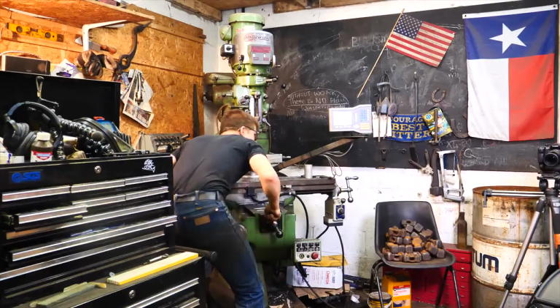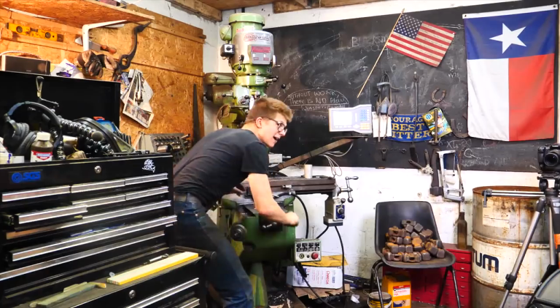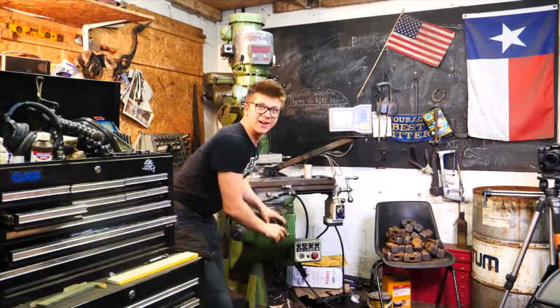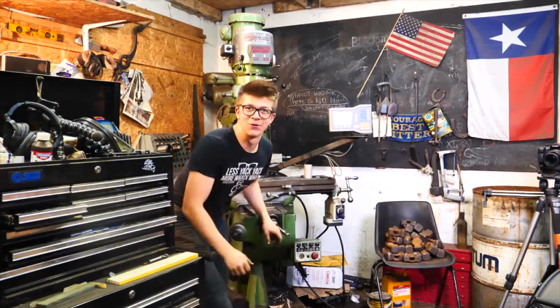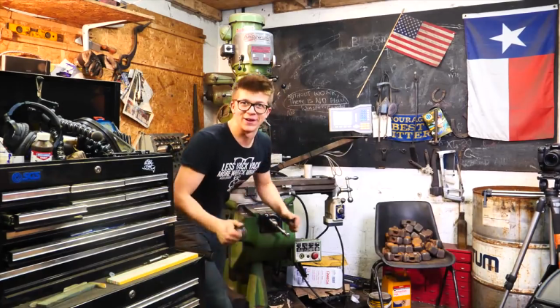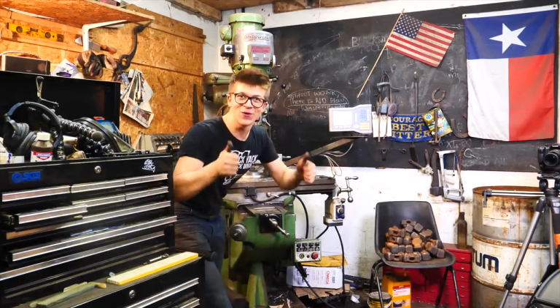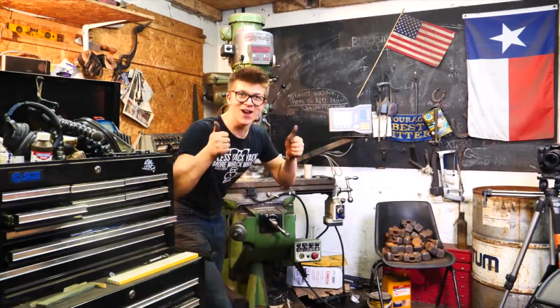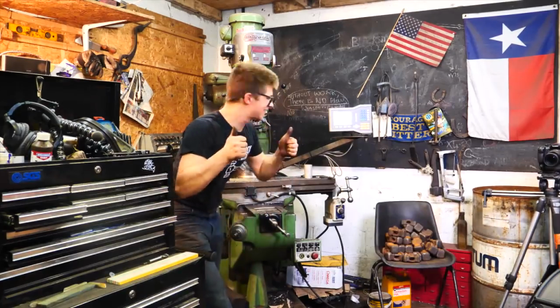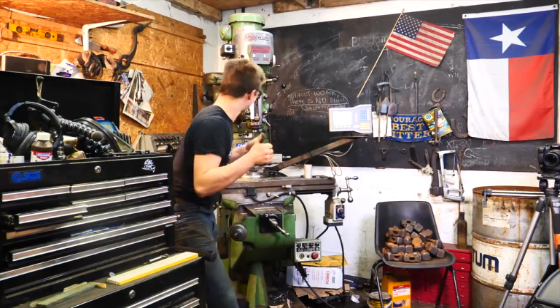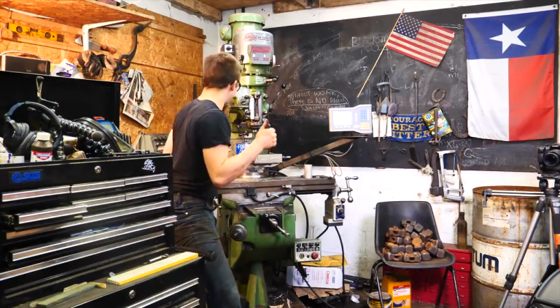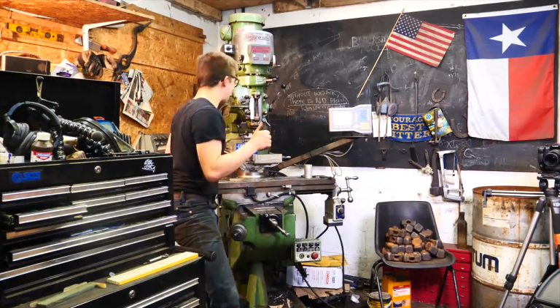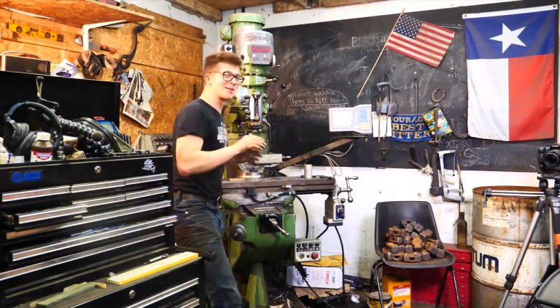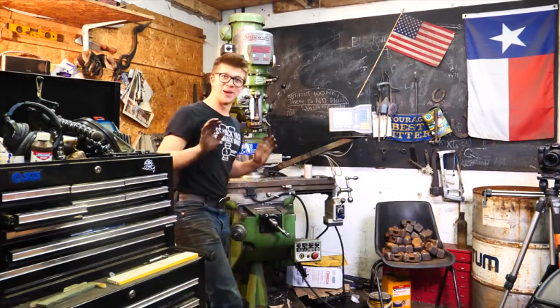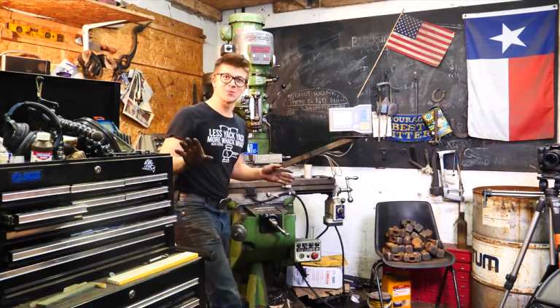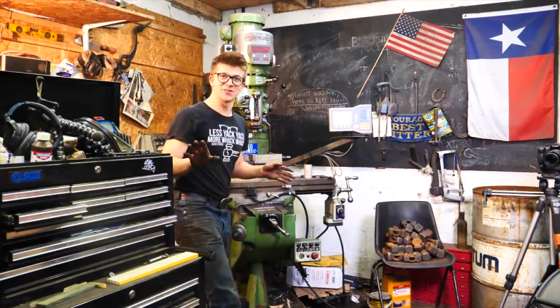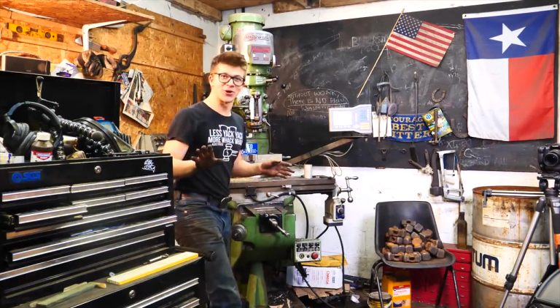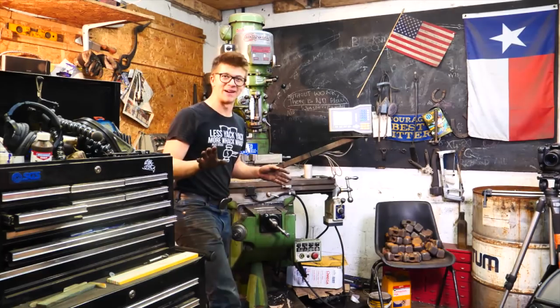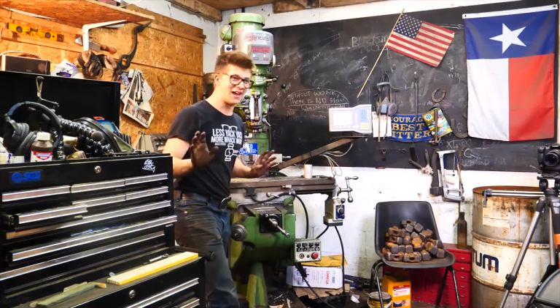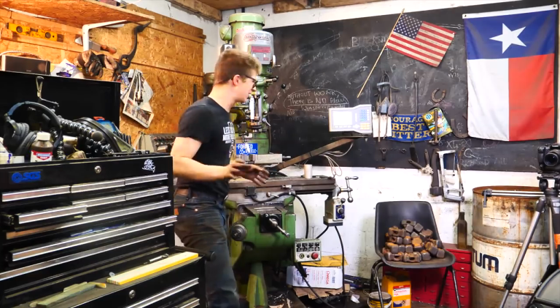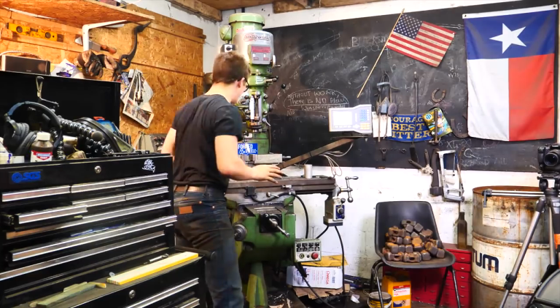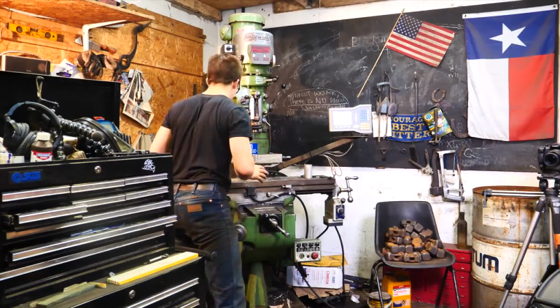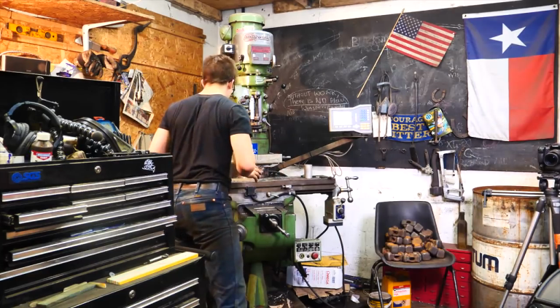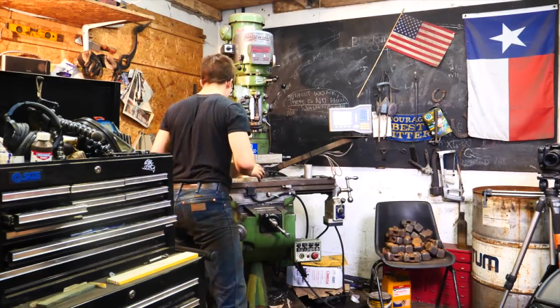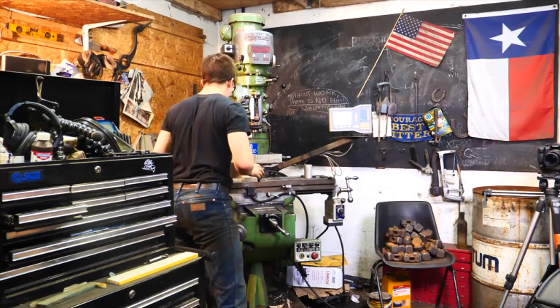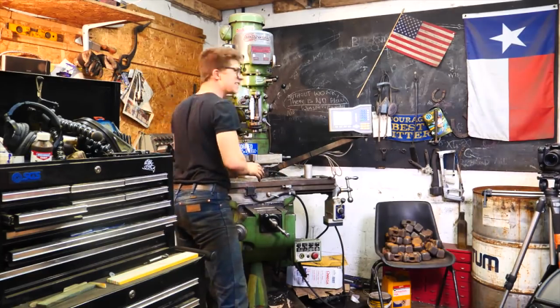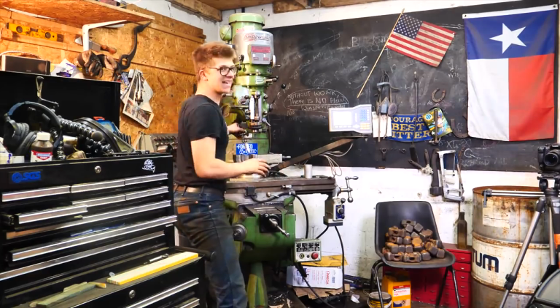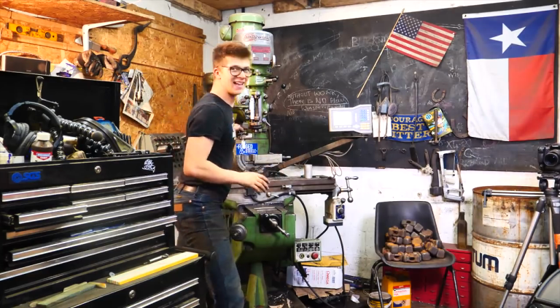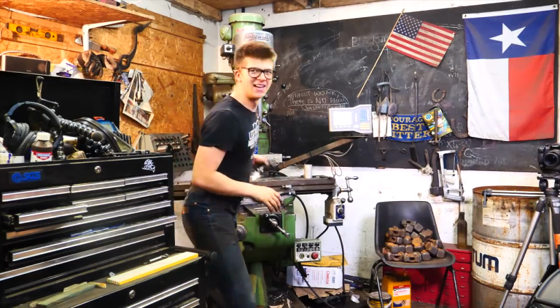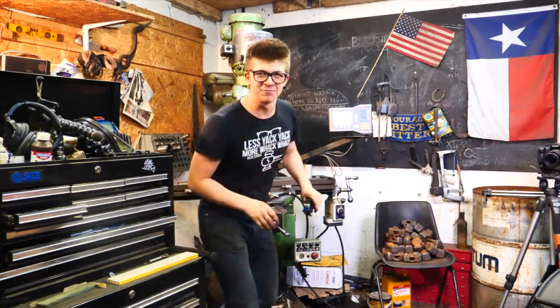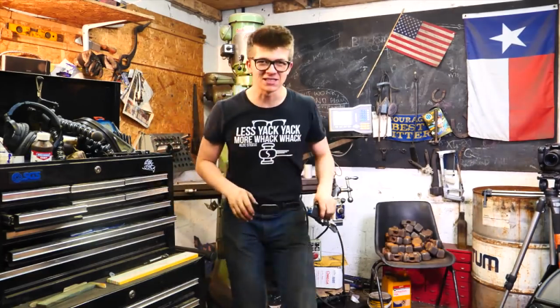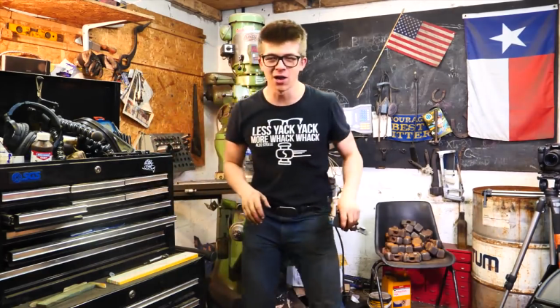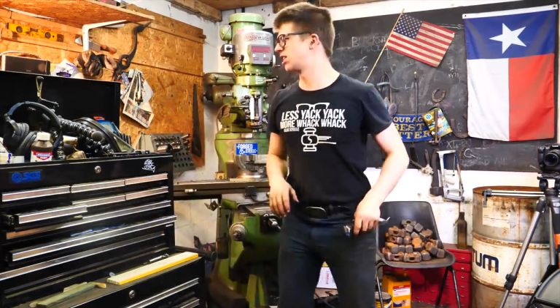I'm going to call that great! That is the best piece of tramming I've ever done. Great — let's mill a slot.